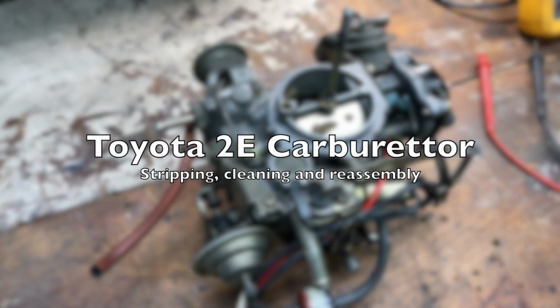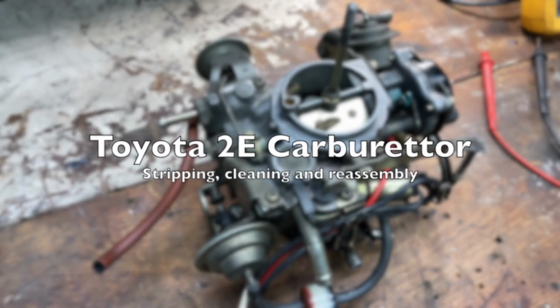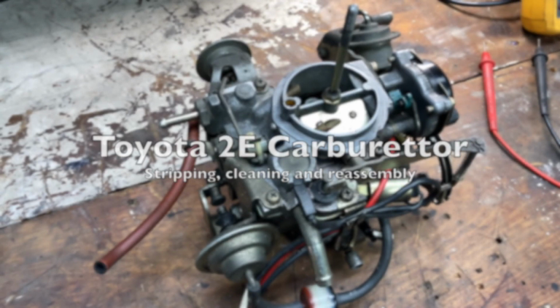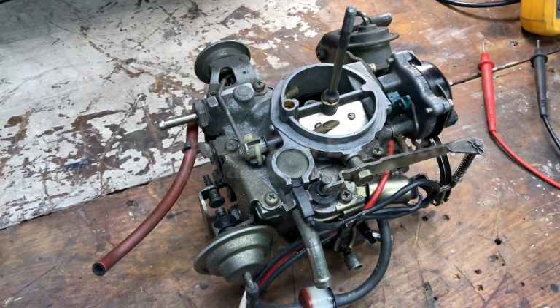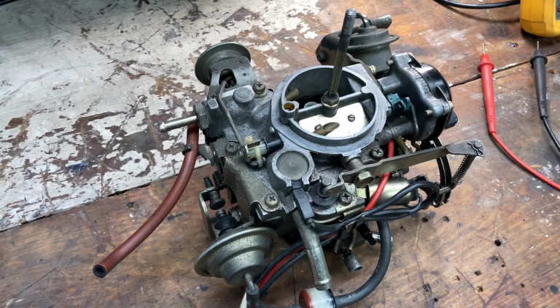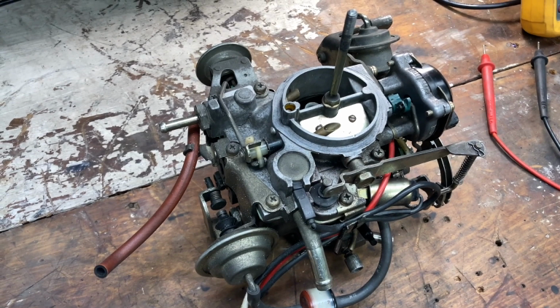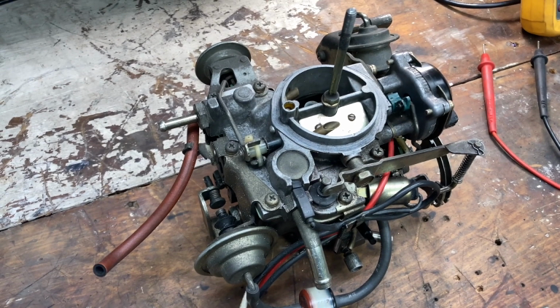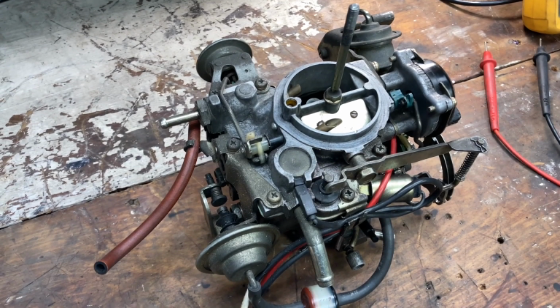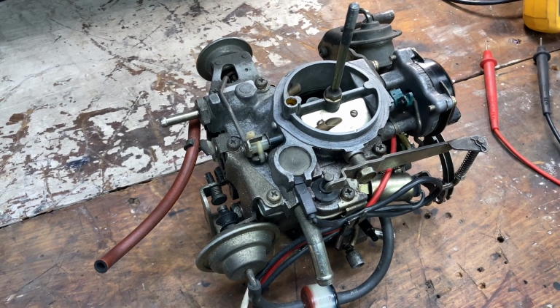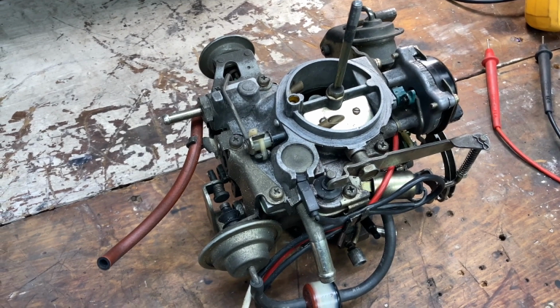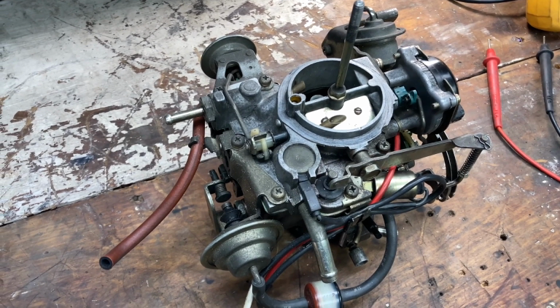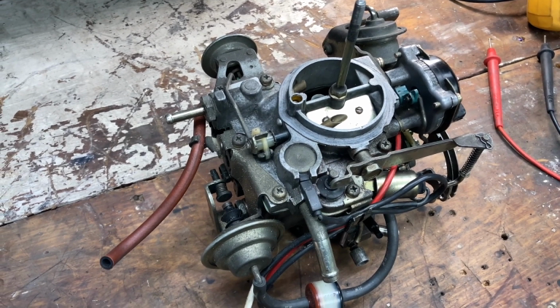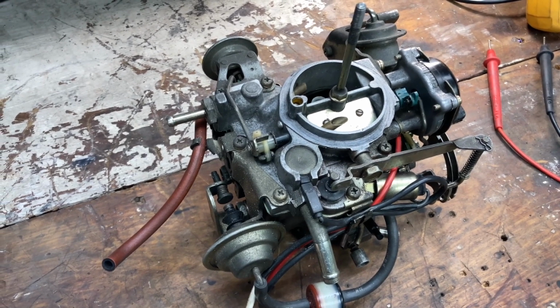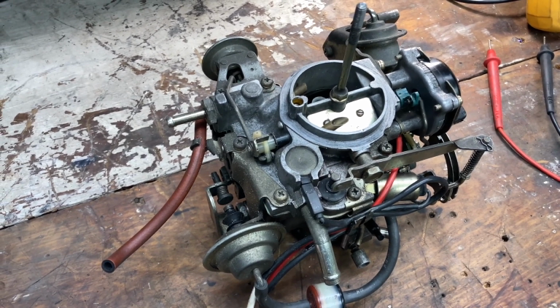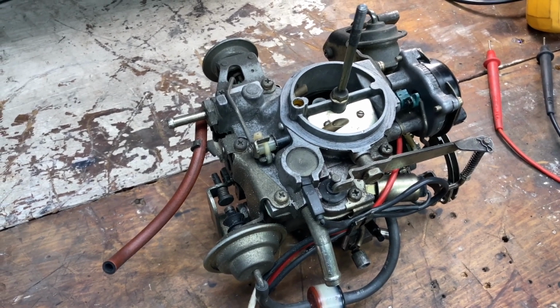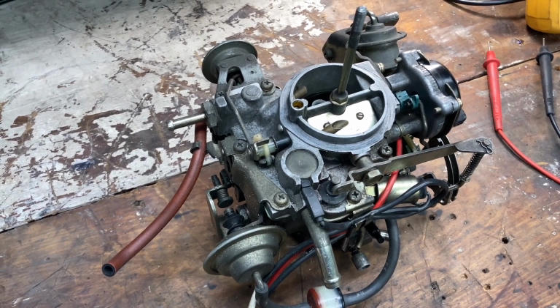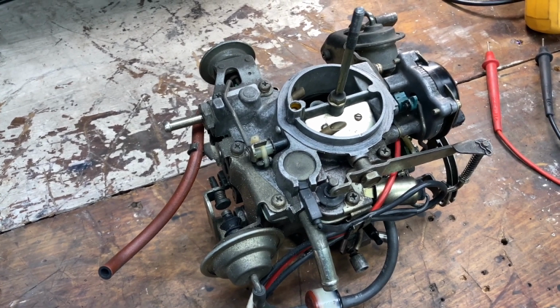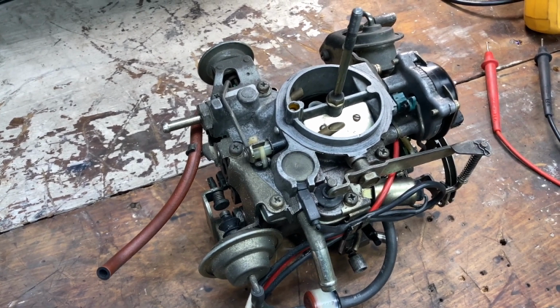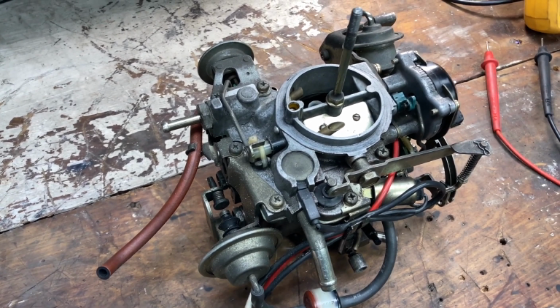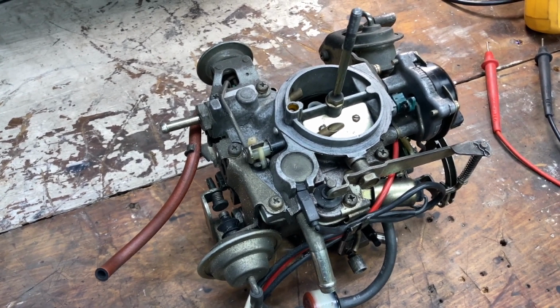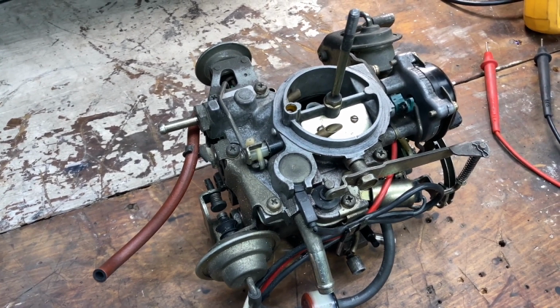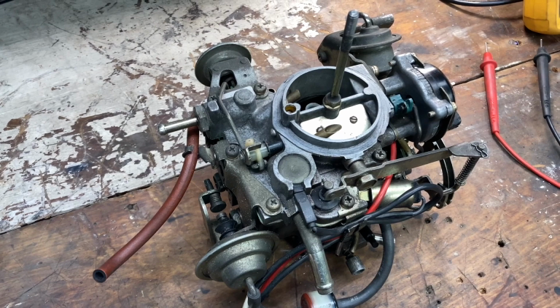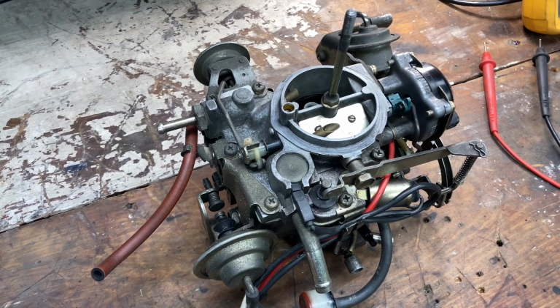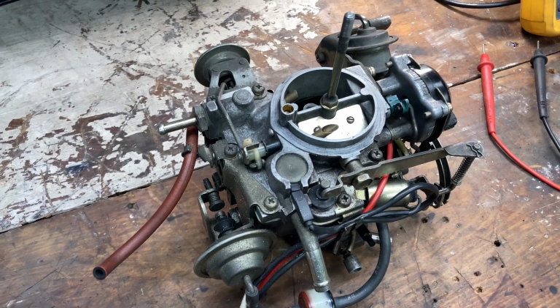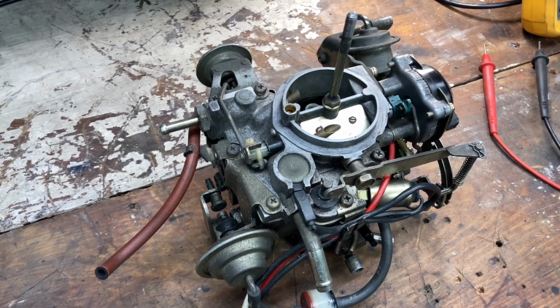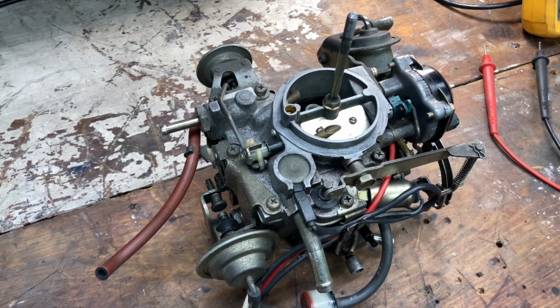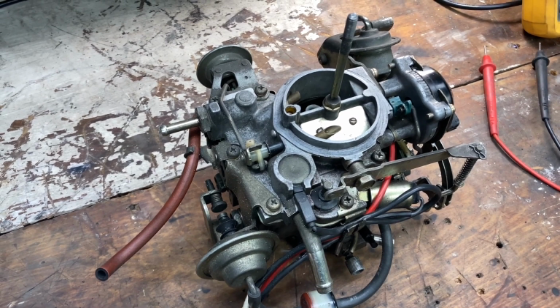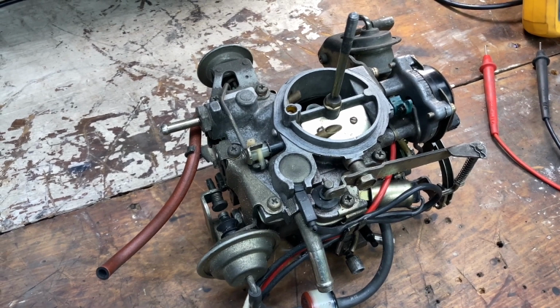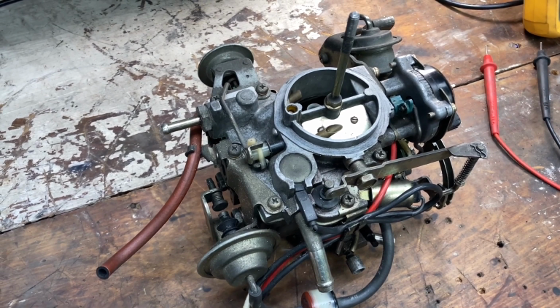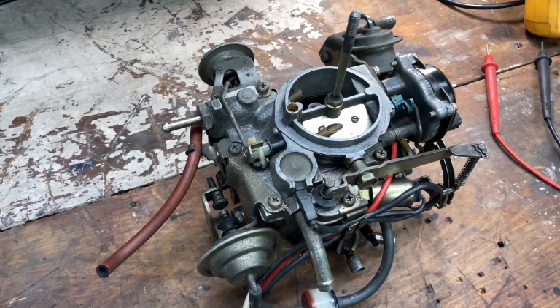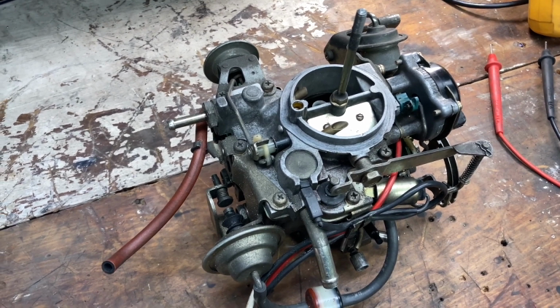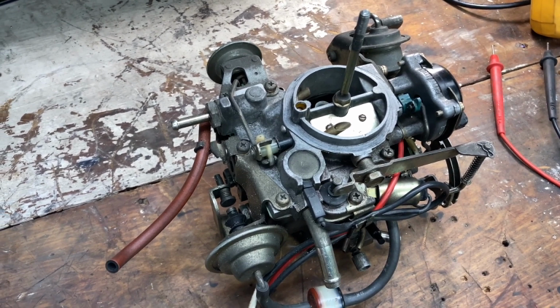Hello everyone. Today up on the bench here we have this Toyota Corolla carburetor — this is off a 2E engine and we're going to strip it down and see what's inside.